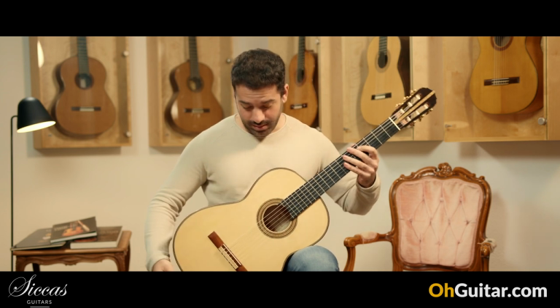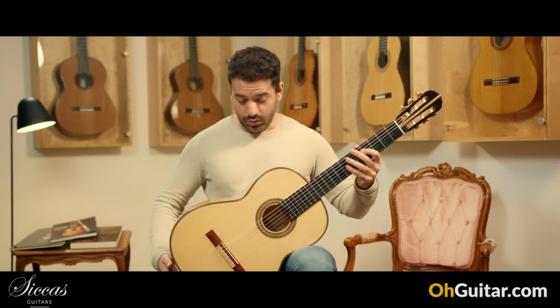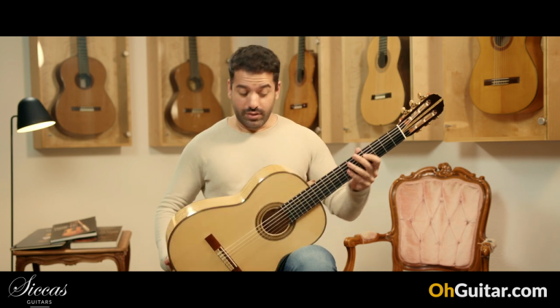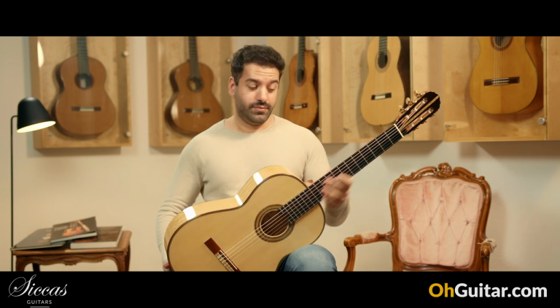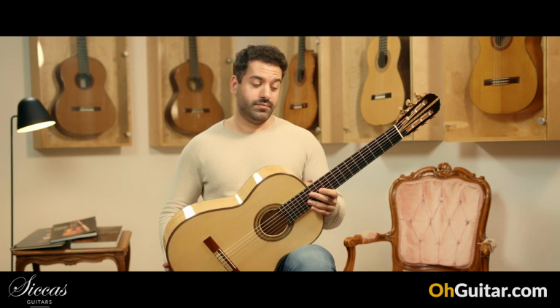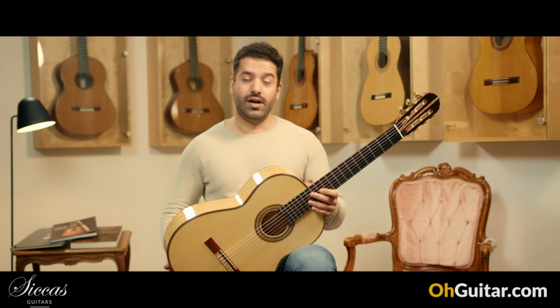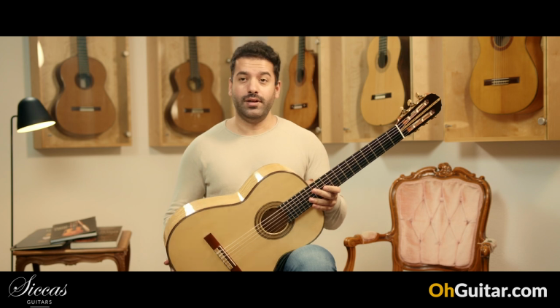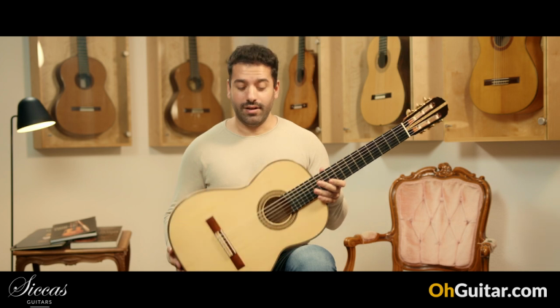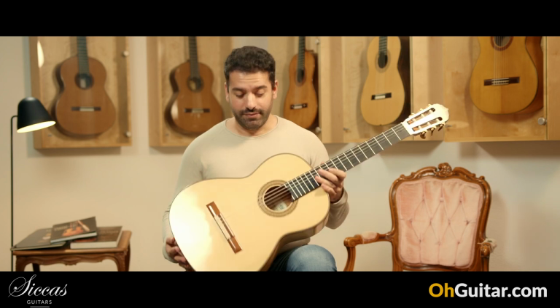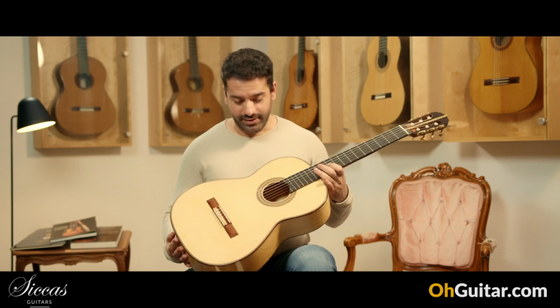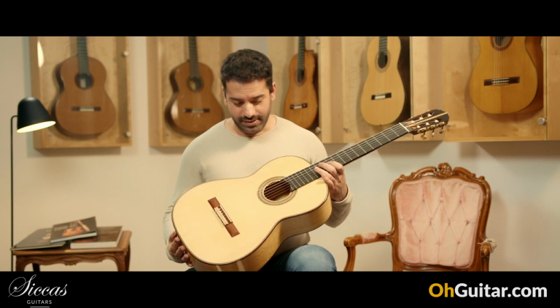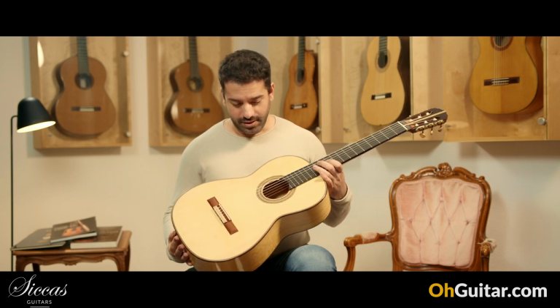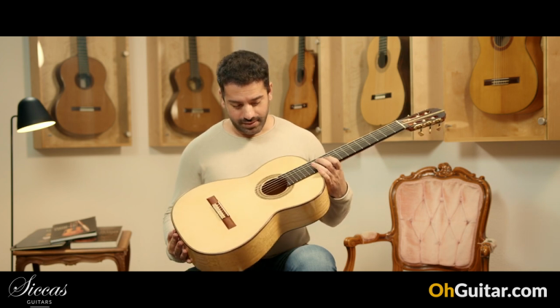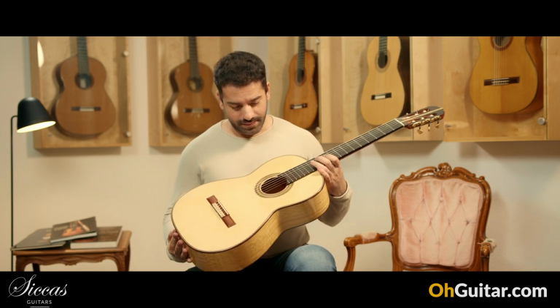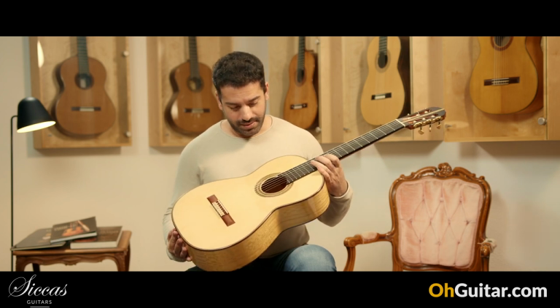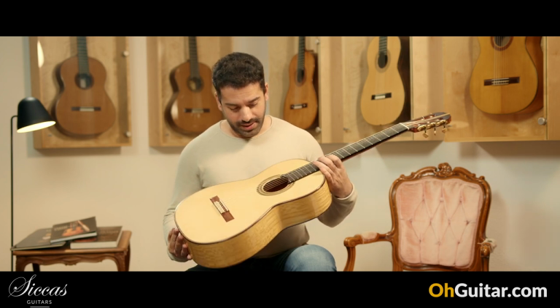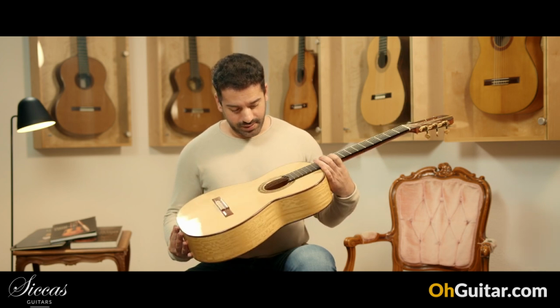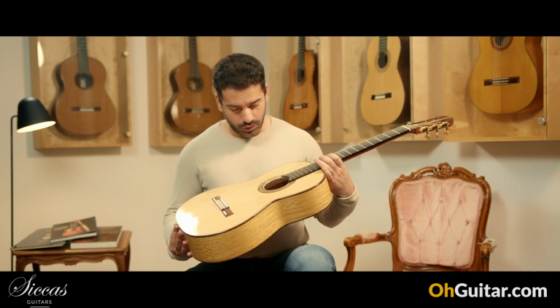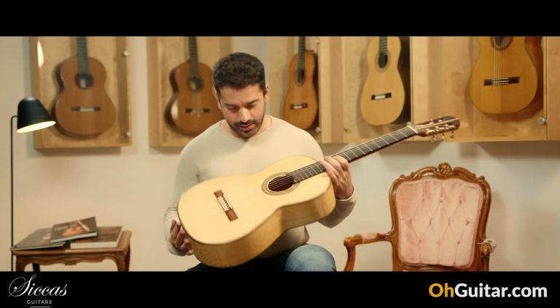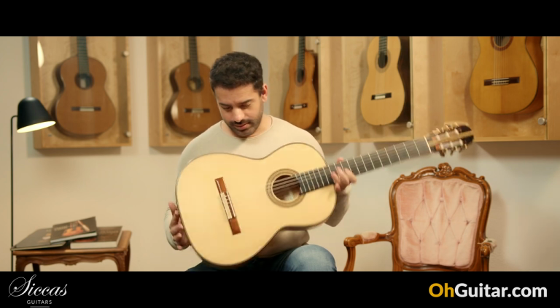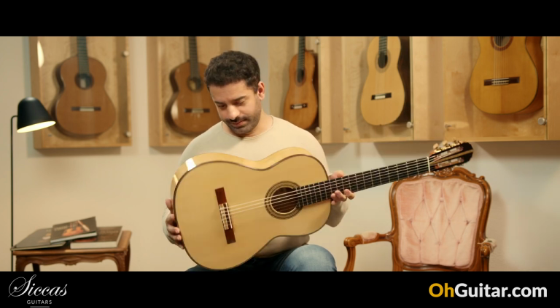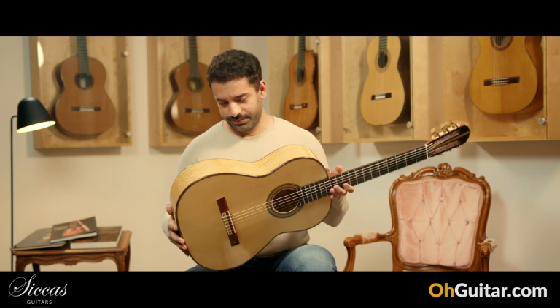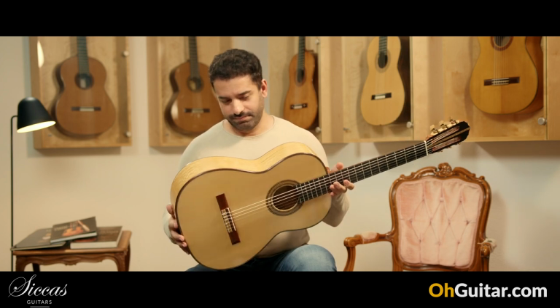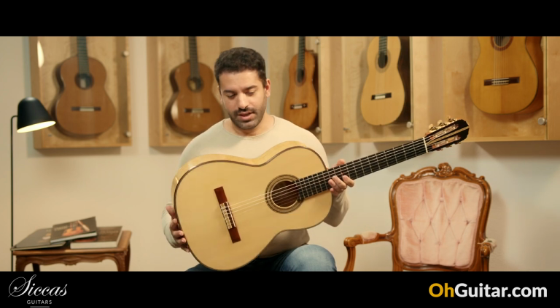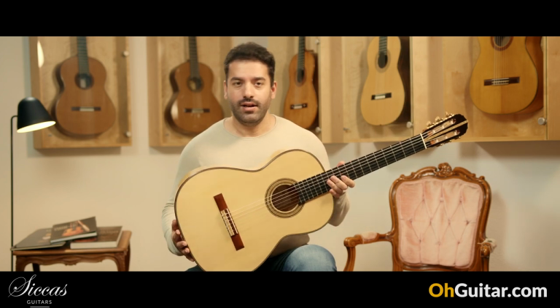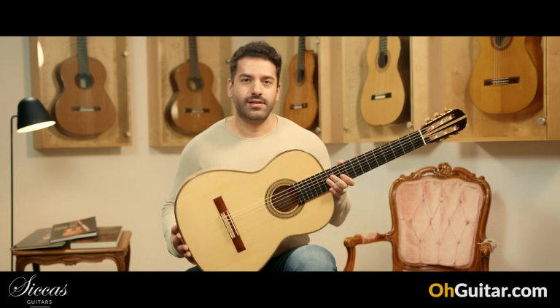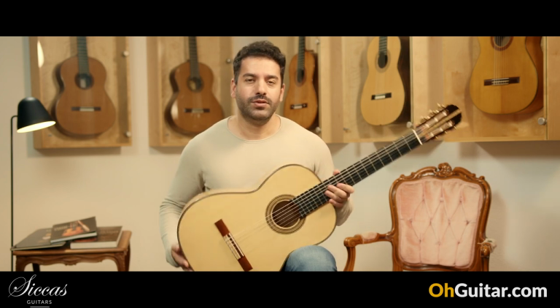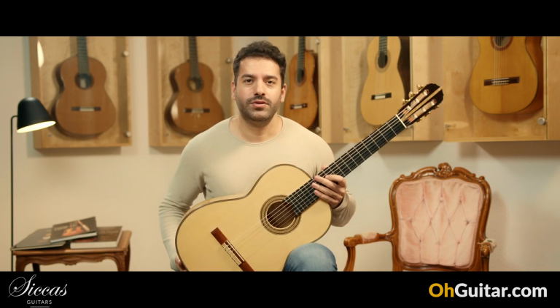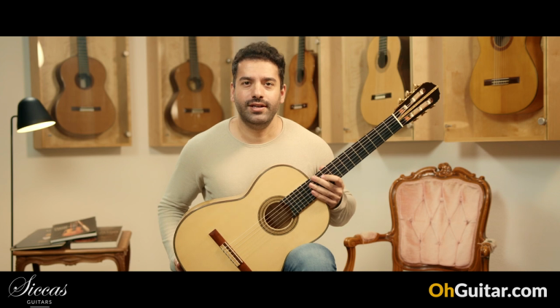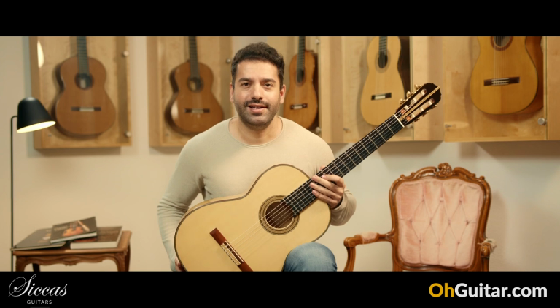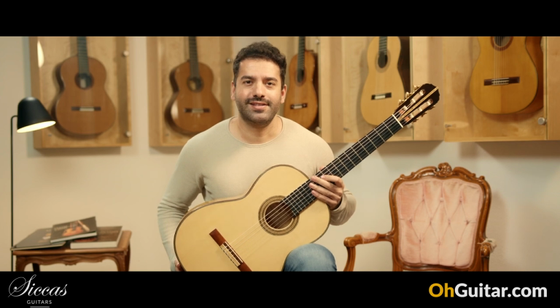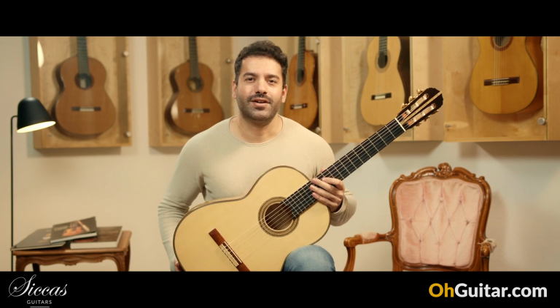Wow, I'm in love with this guitar. Amazing work. Let's move to the next guitar.